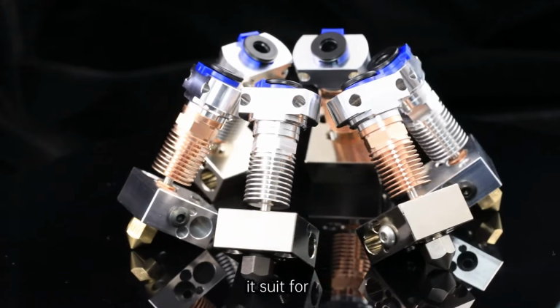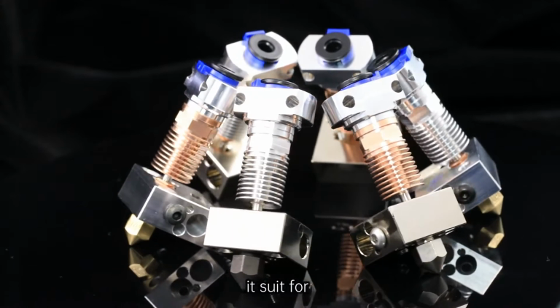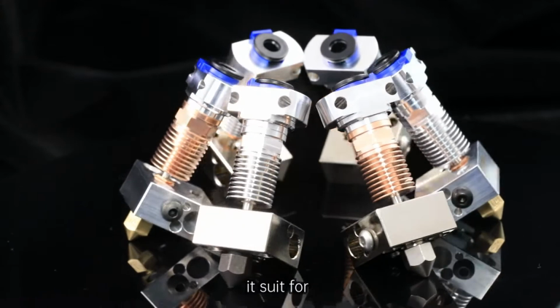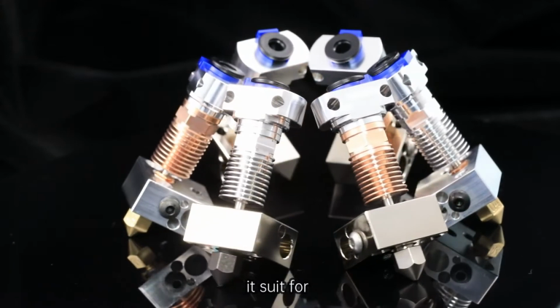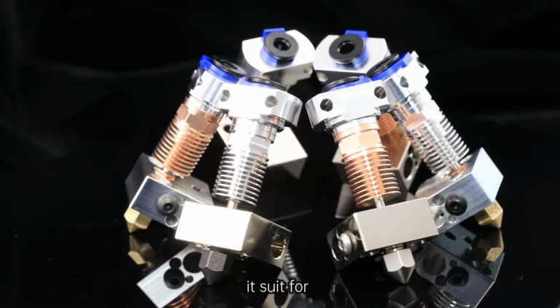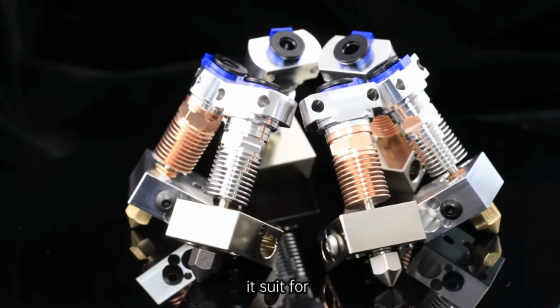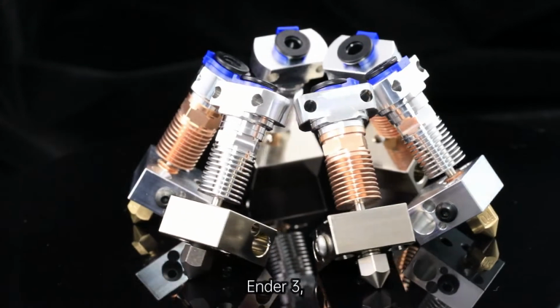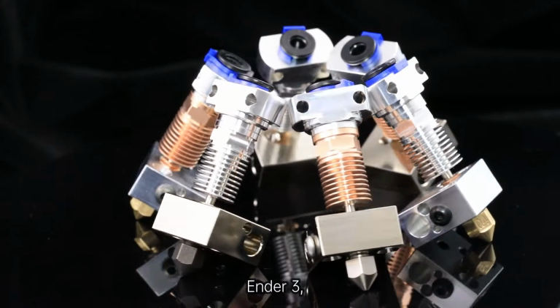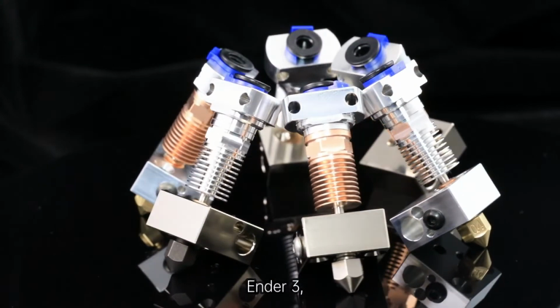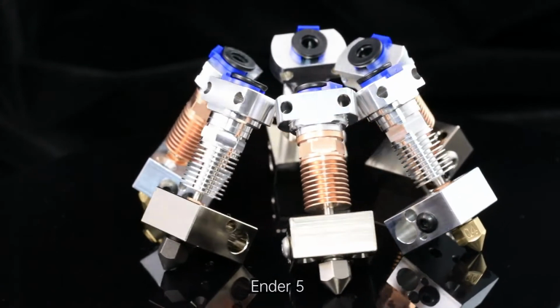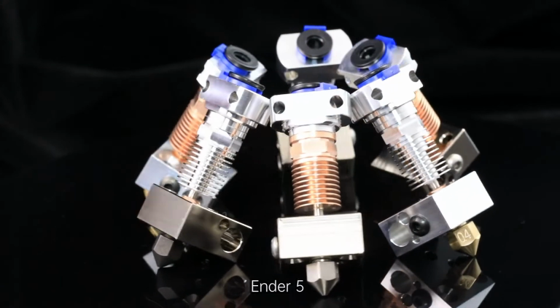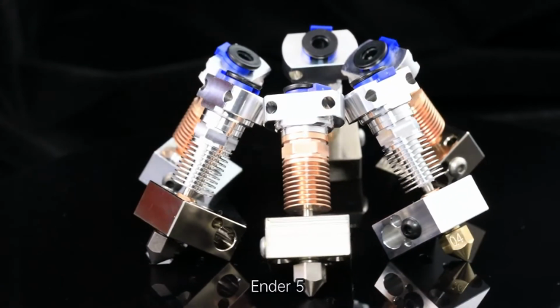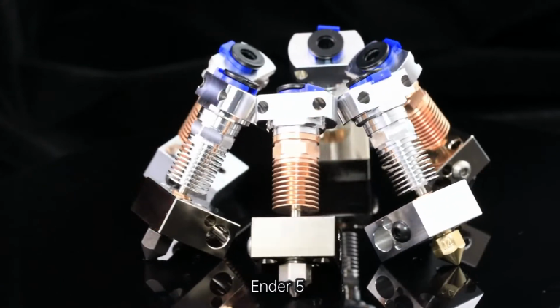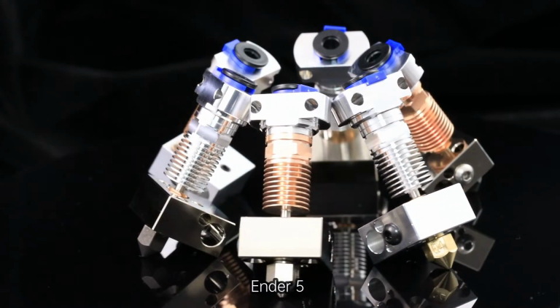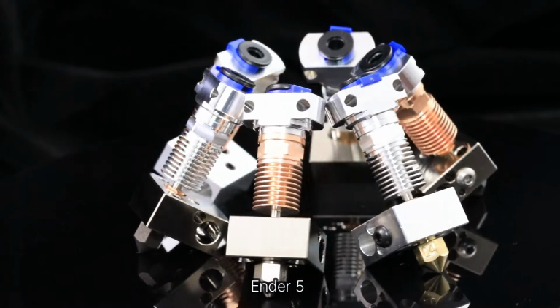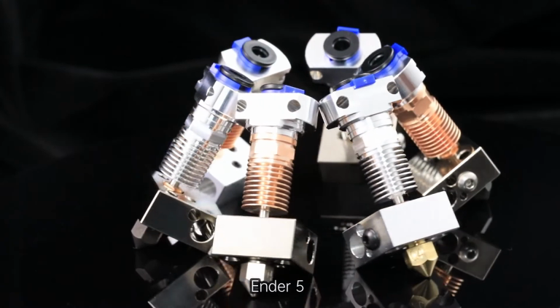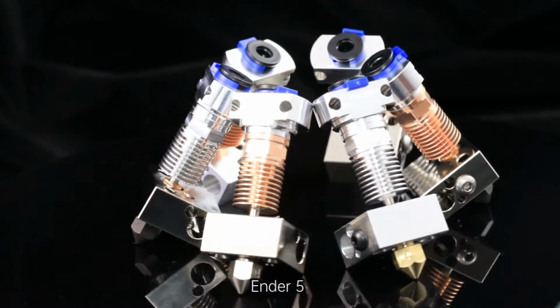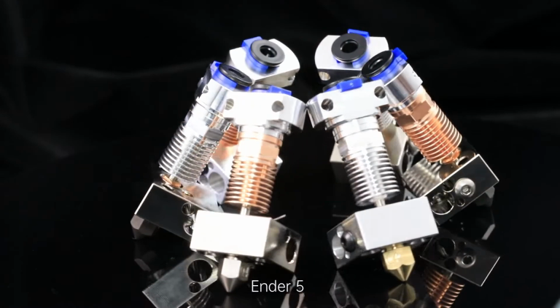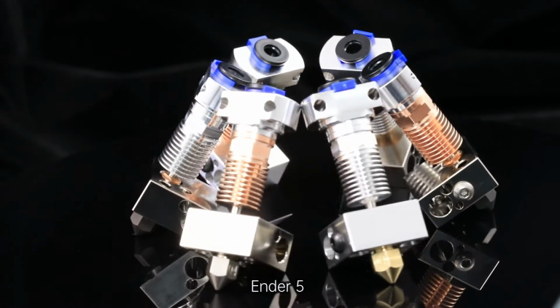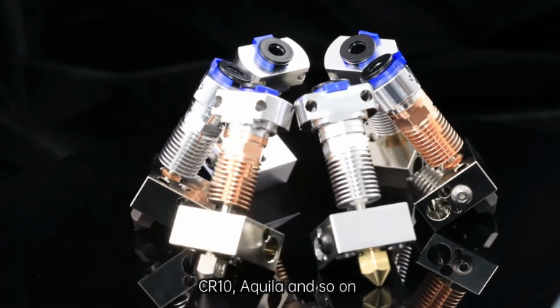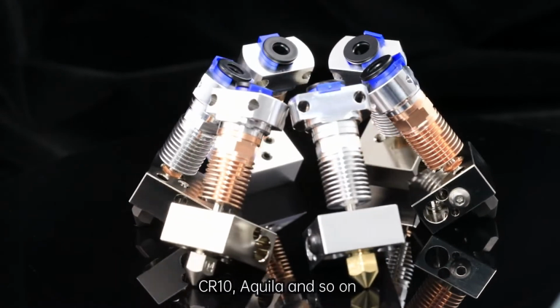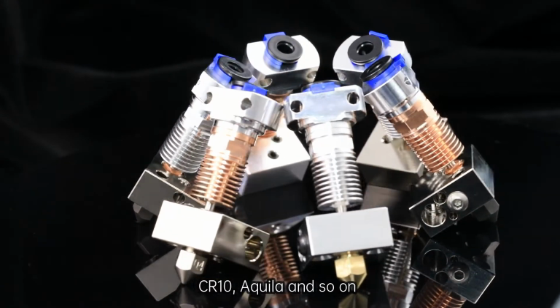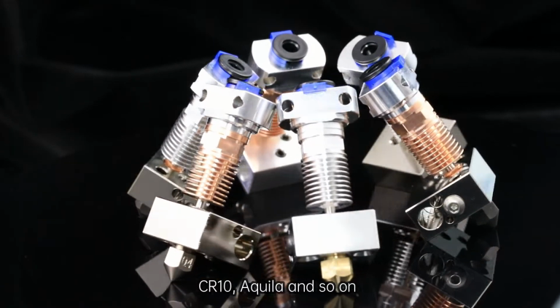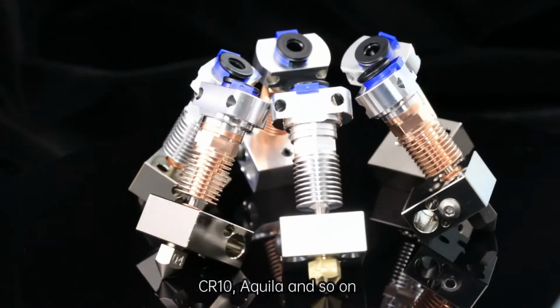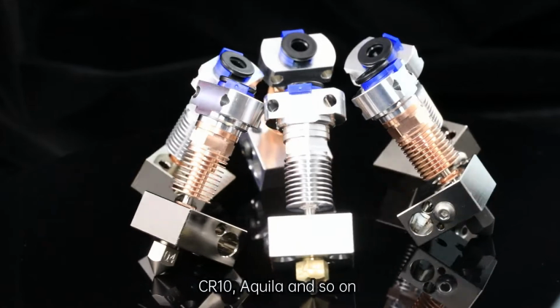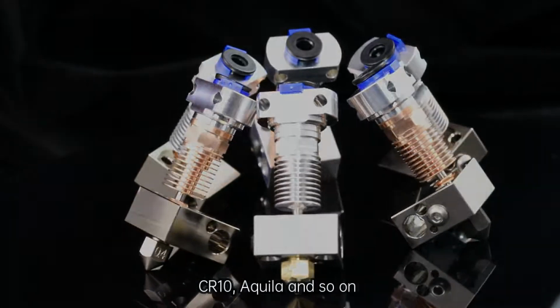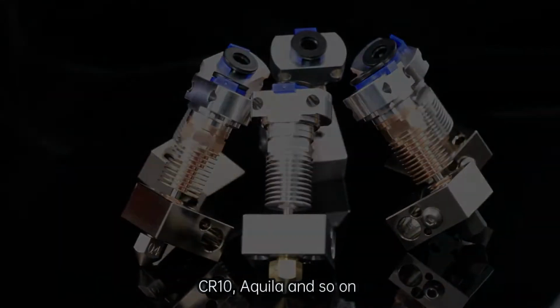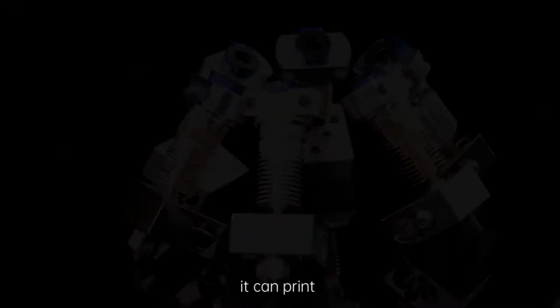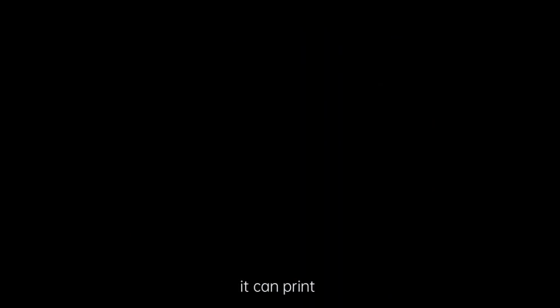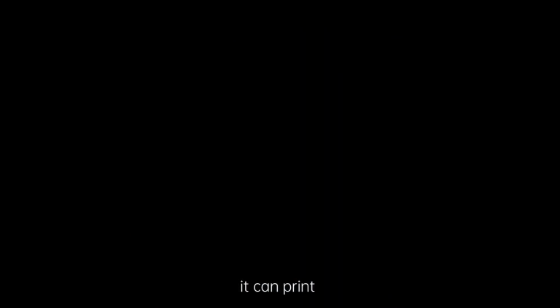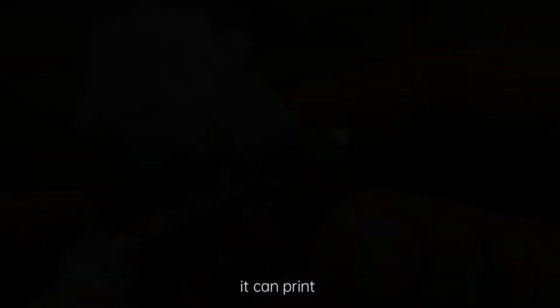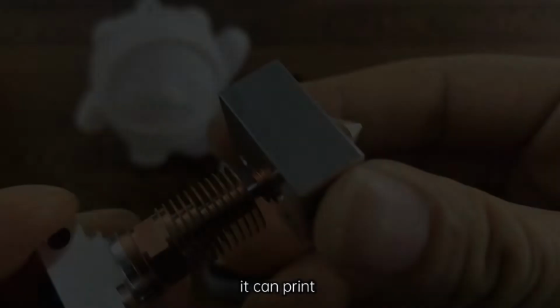It is suitable for Ender 3, Ender 5, CR-10, Aquila, and so on.